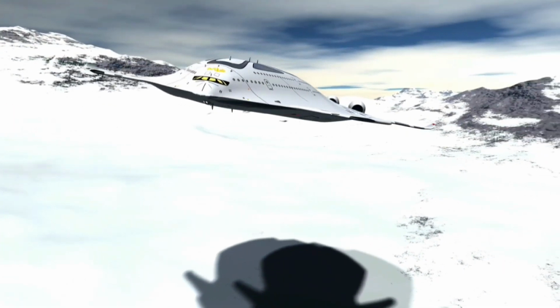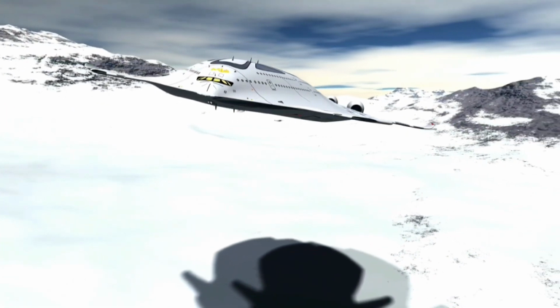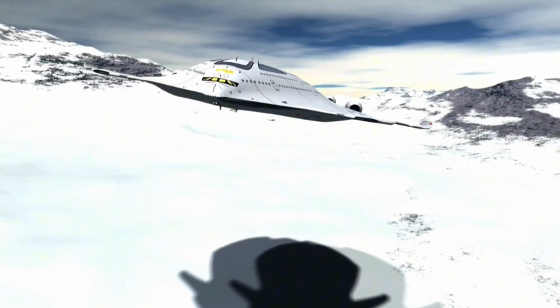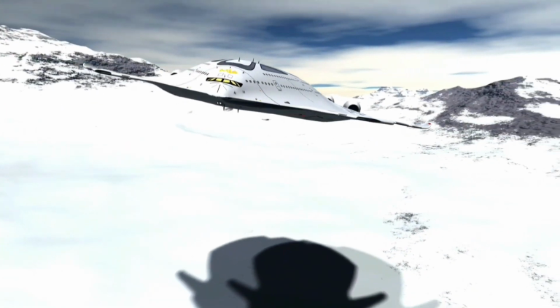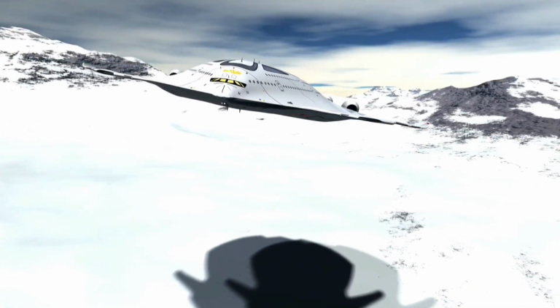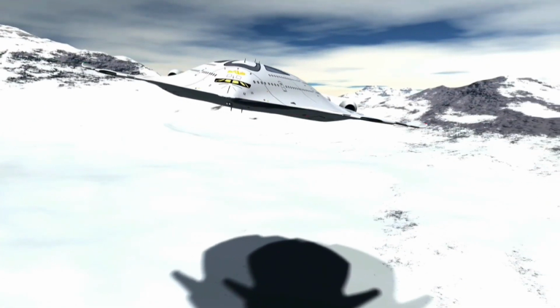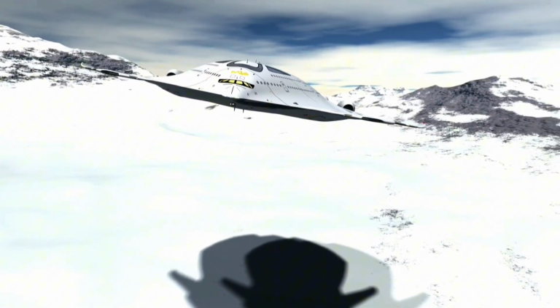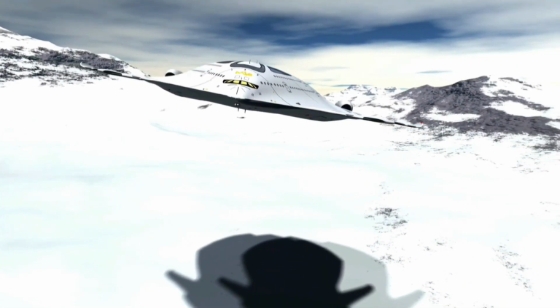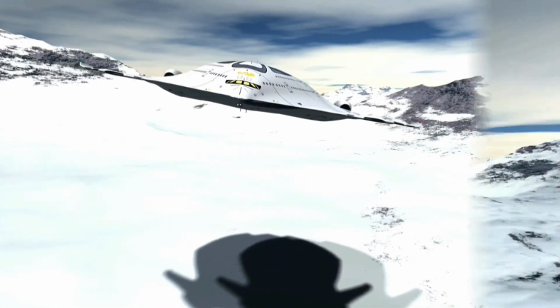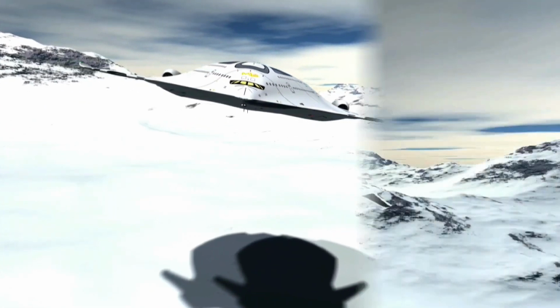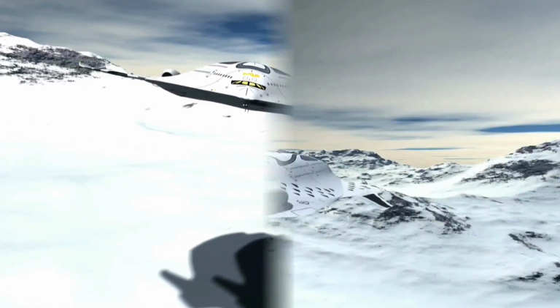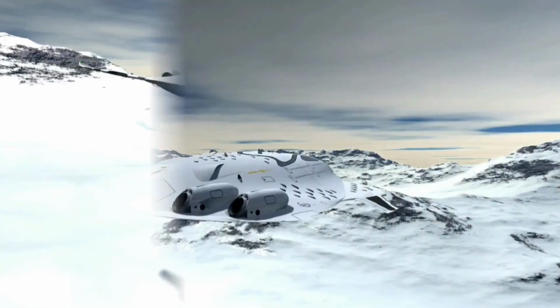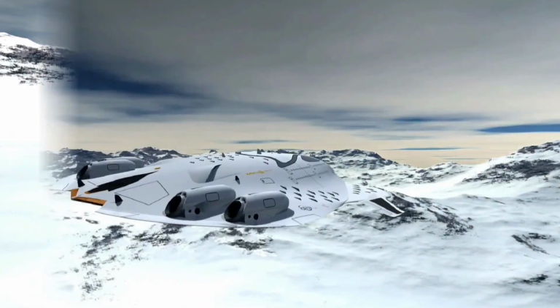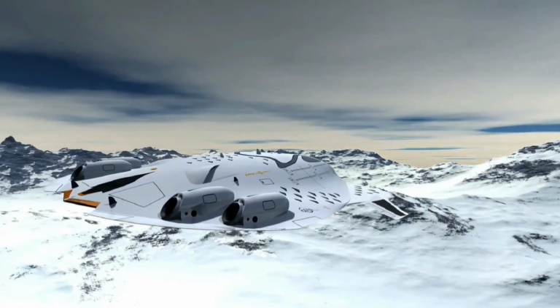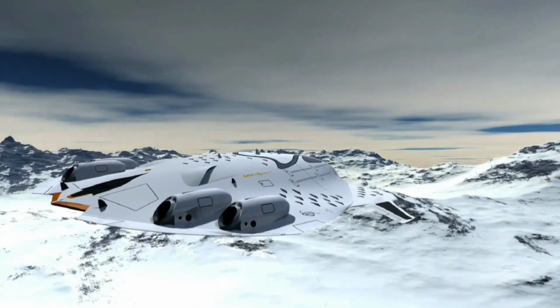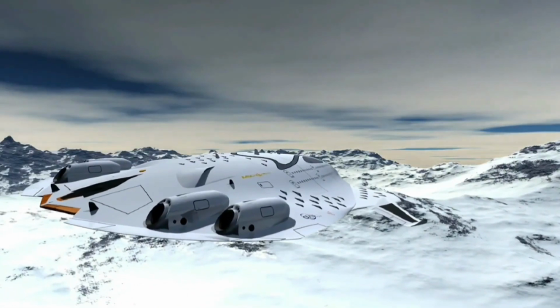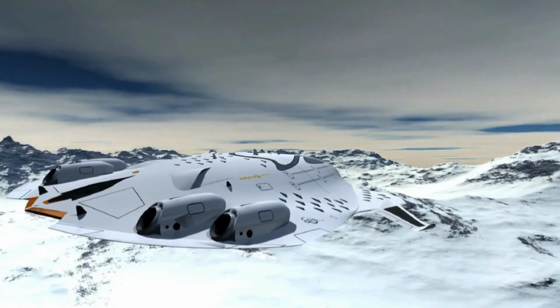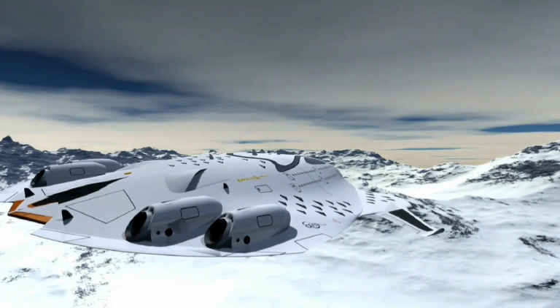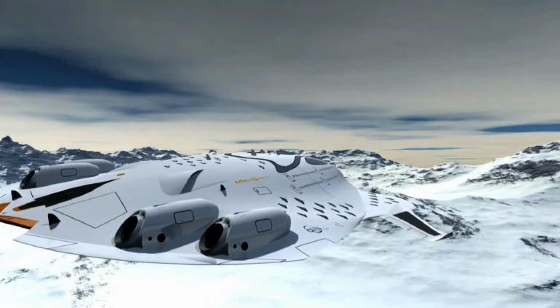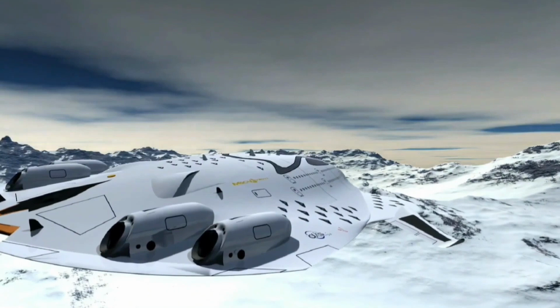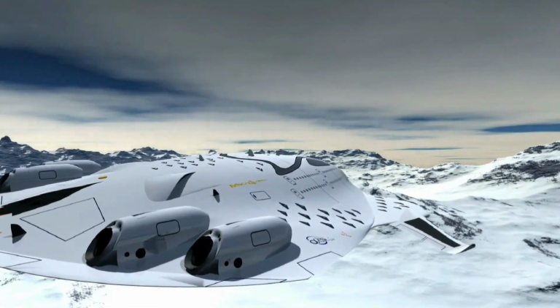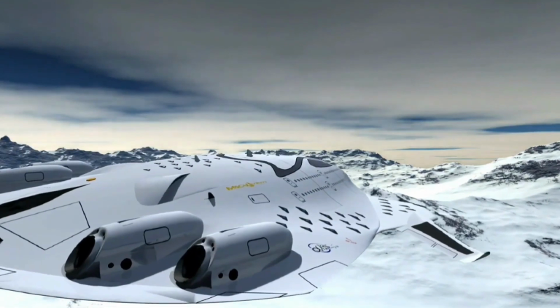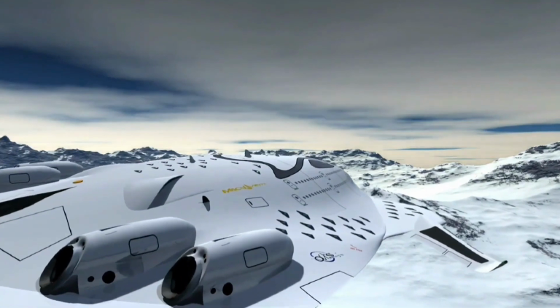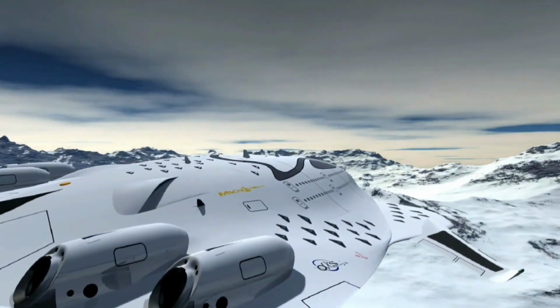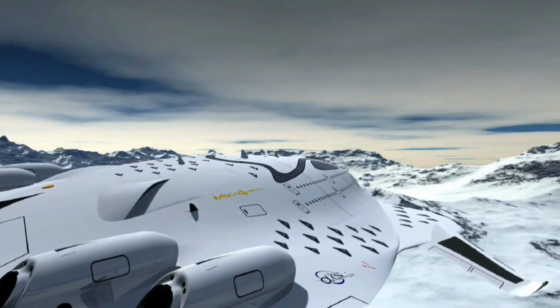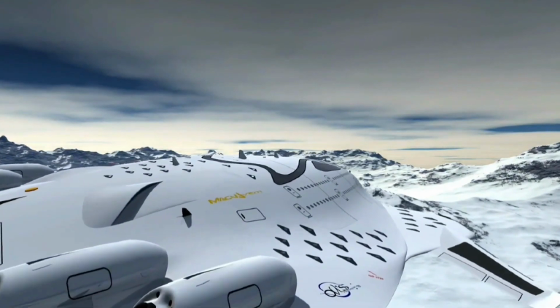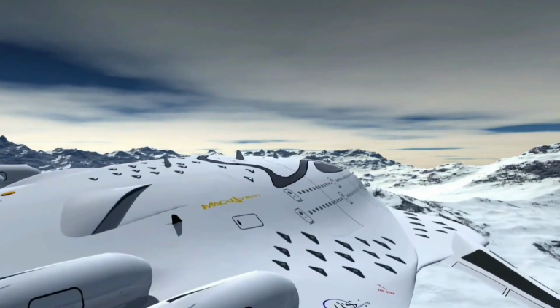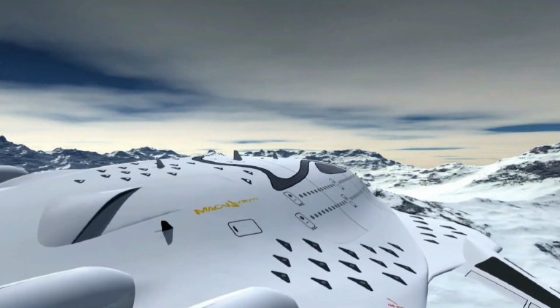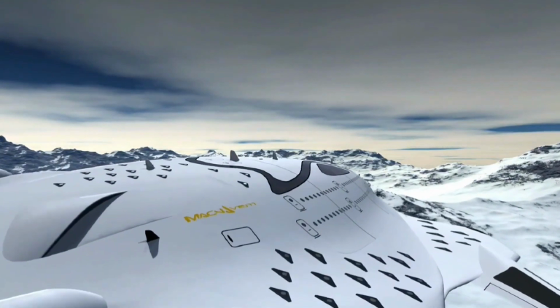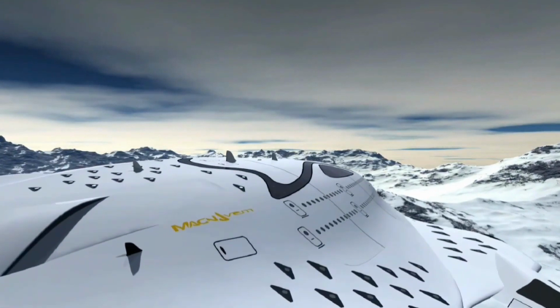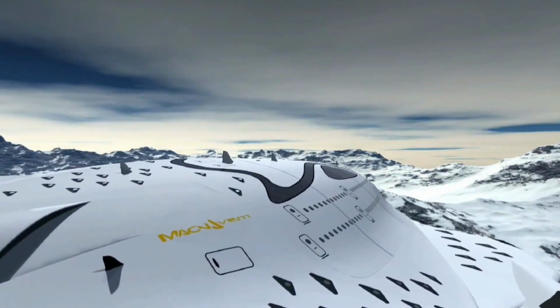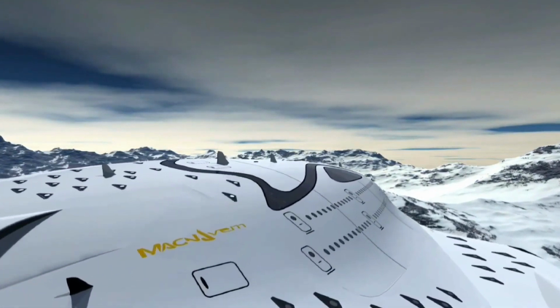The Magnavem isn't just about mind-bending physics — the design itself is a marvel of futuristic aesthetics.